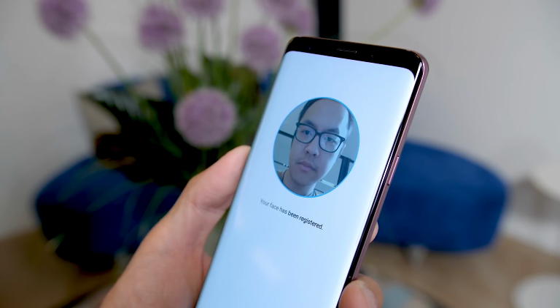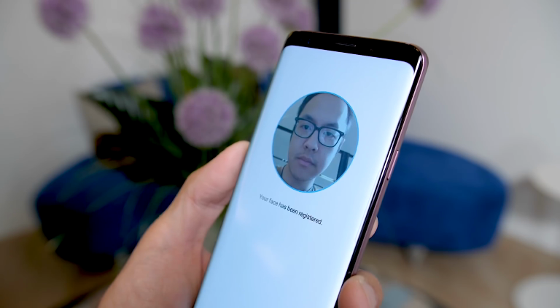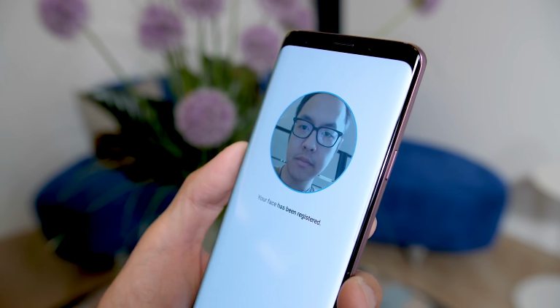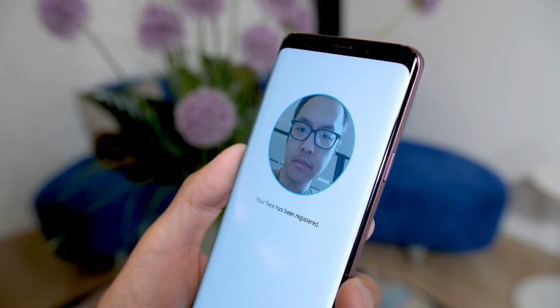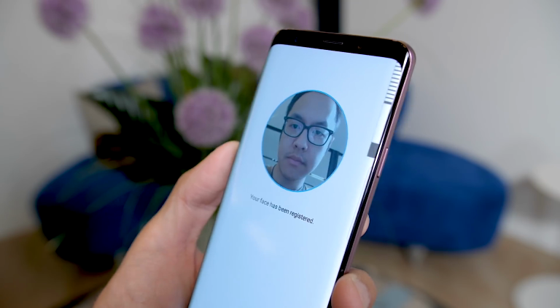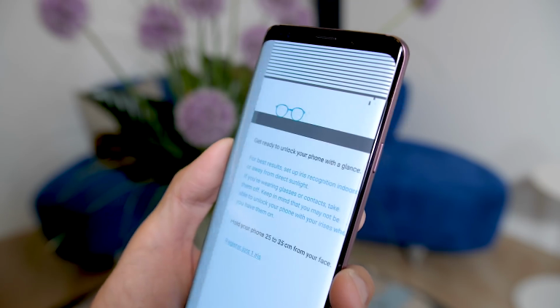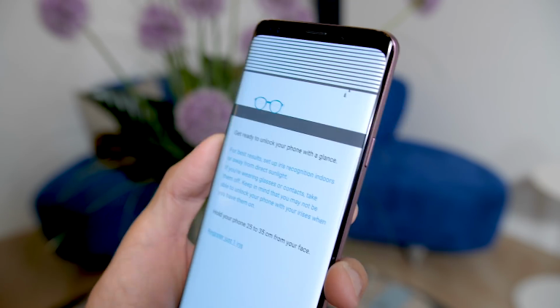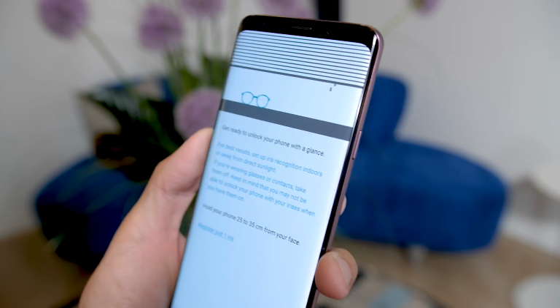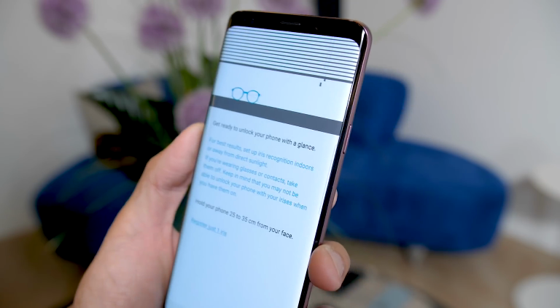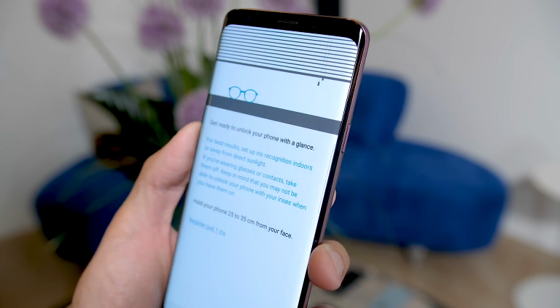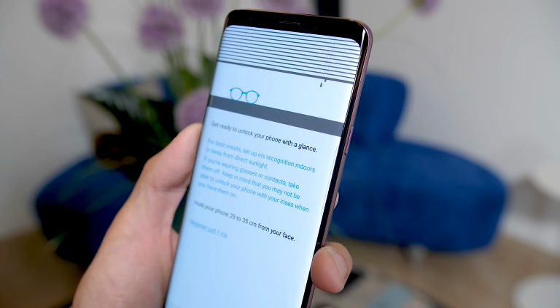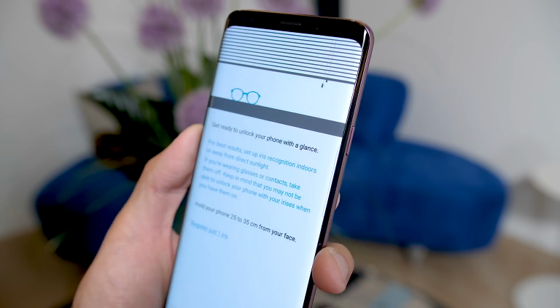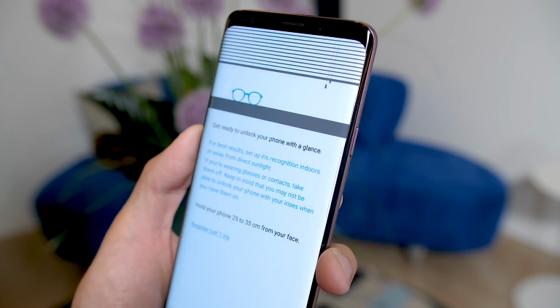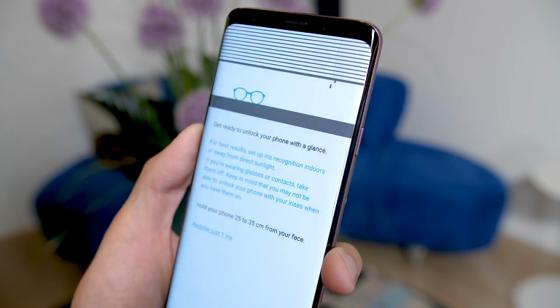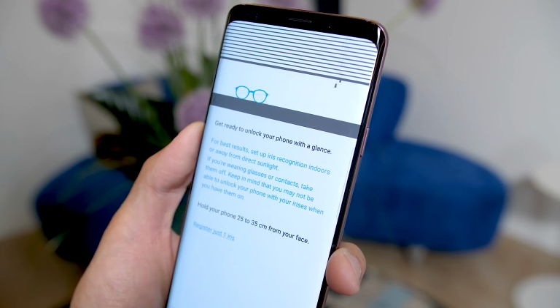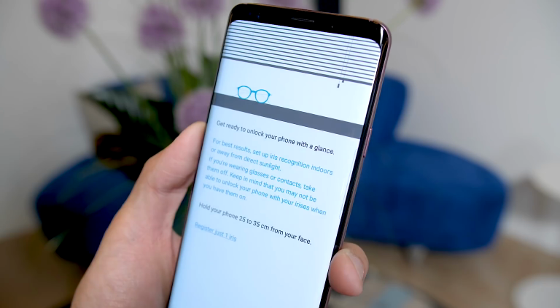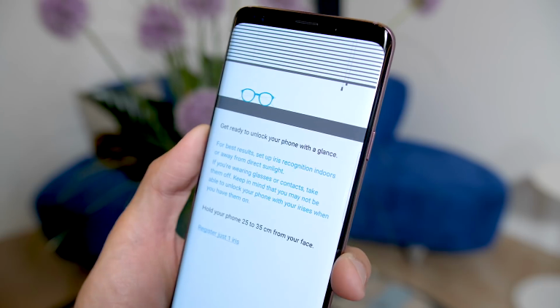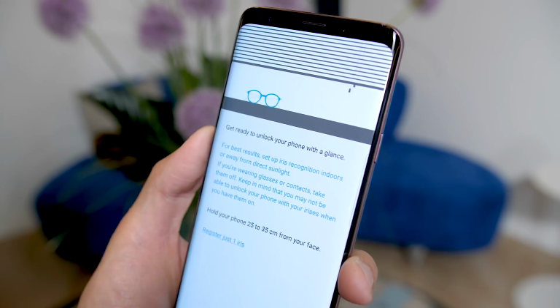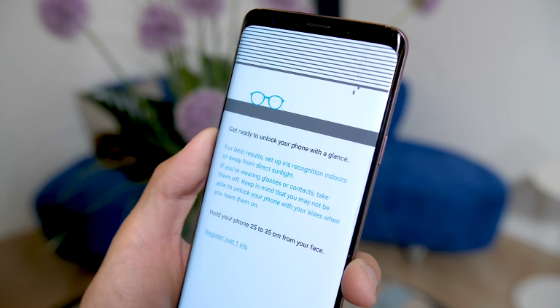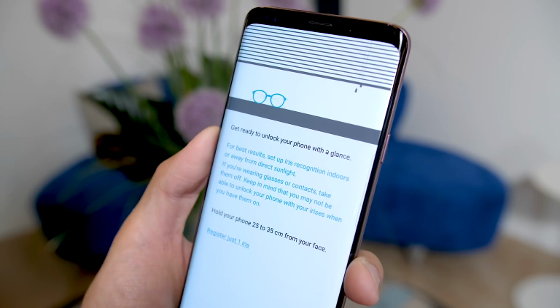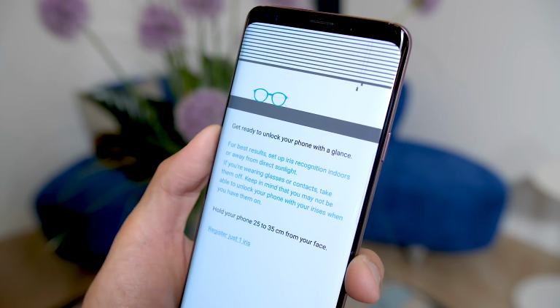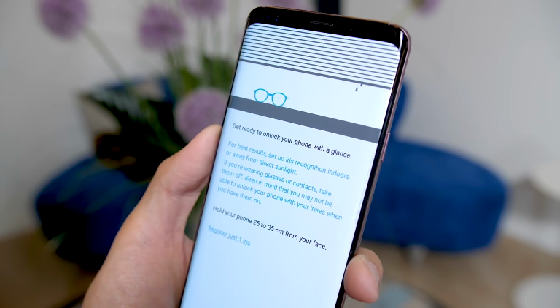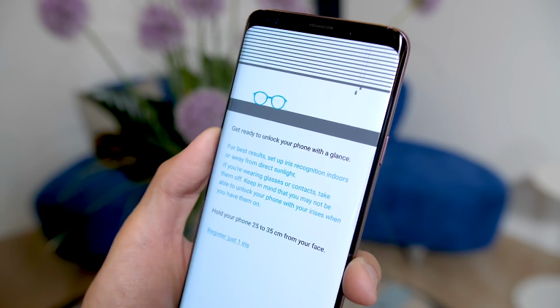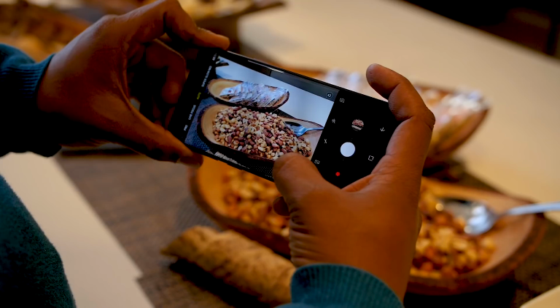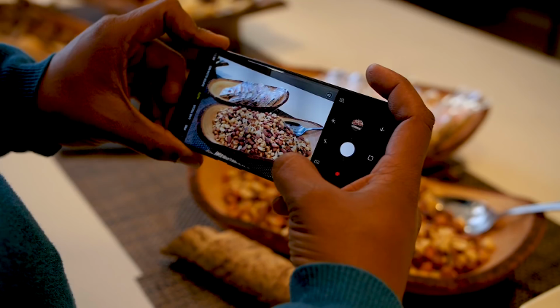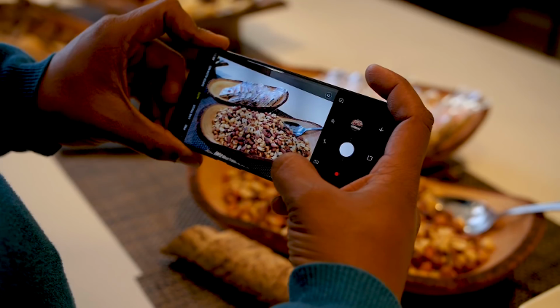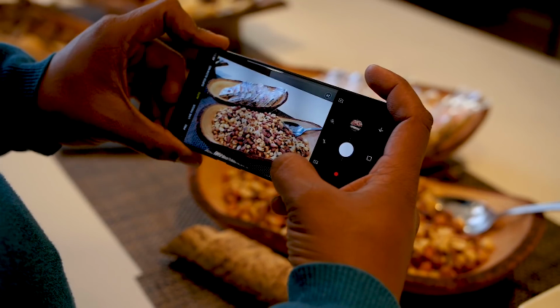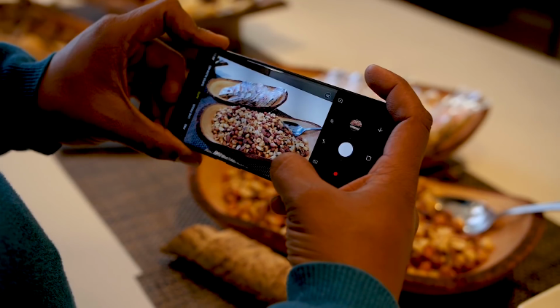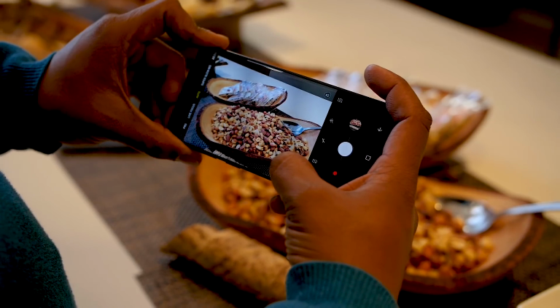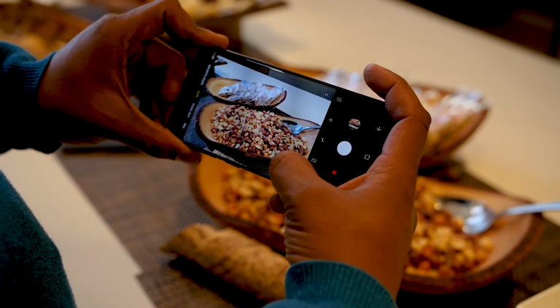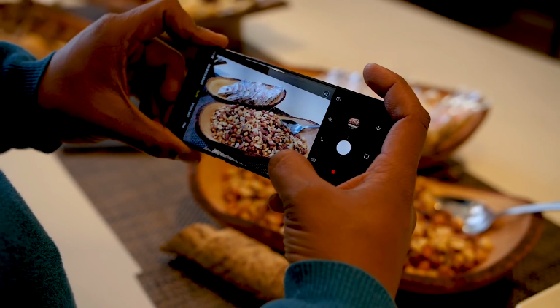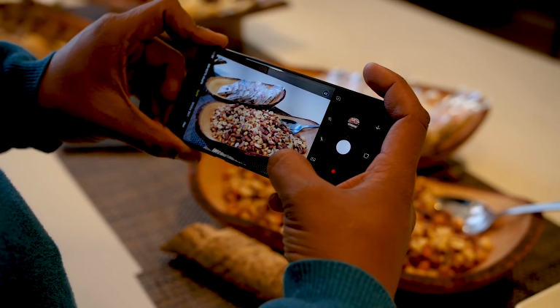Both of those have been put together into what is now called the intelligent scan. And this is where things get really exciting.